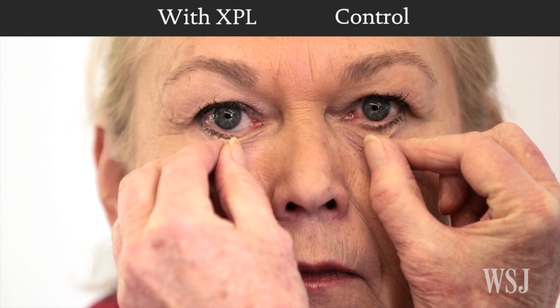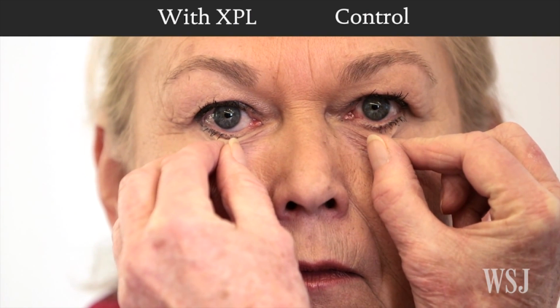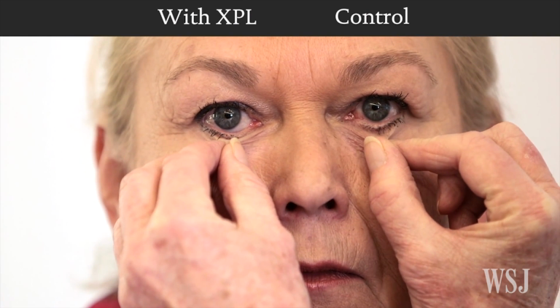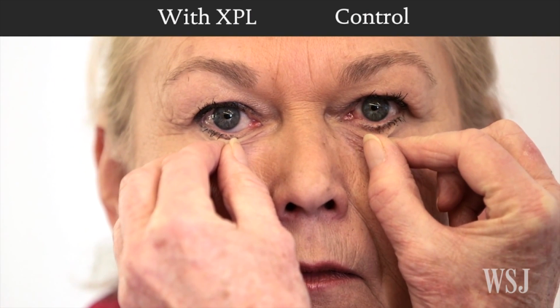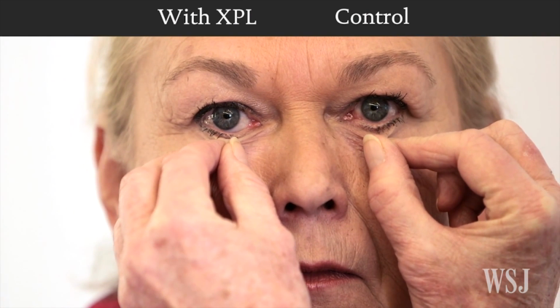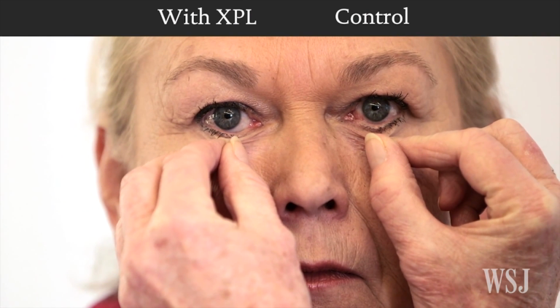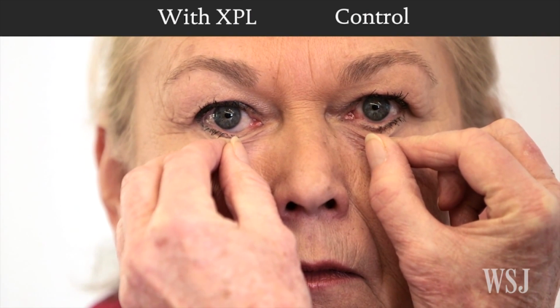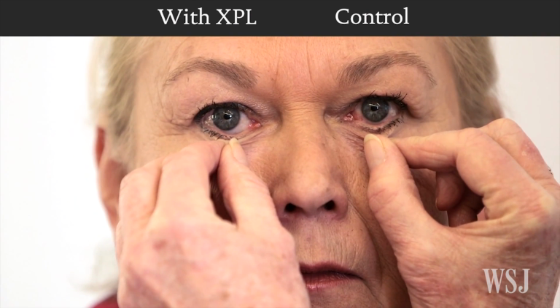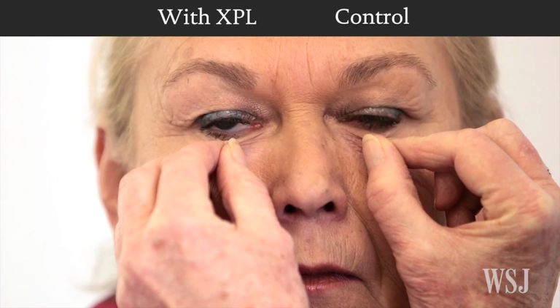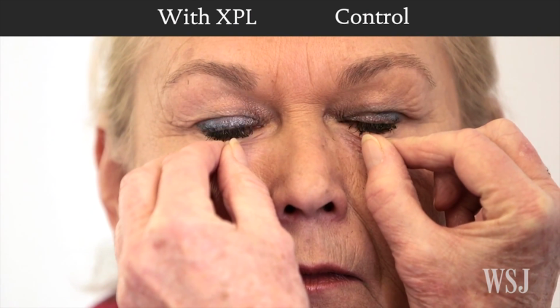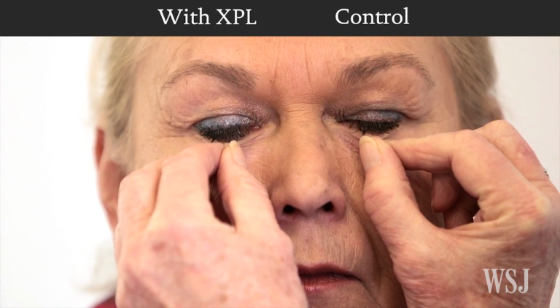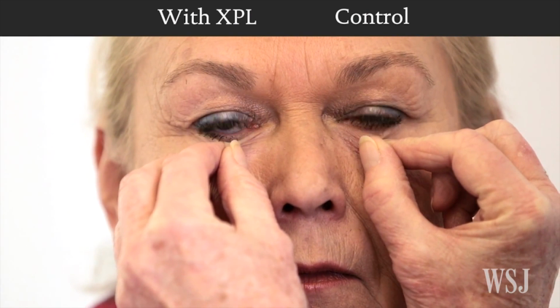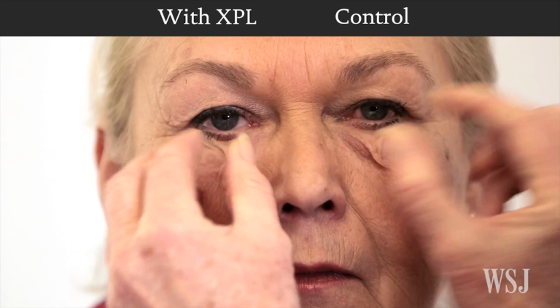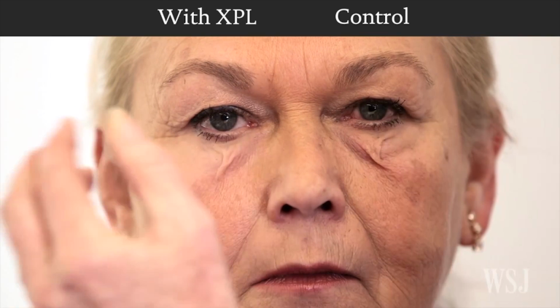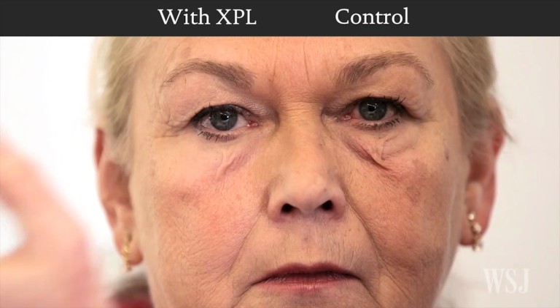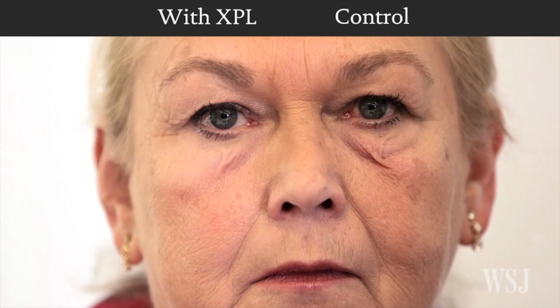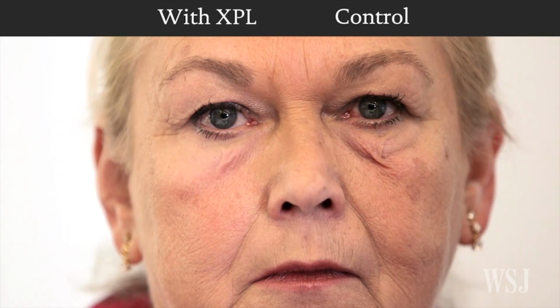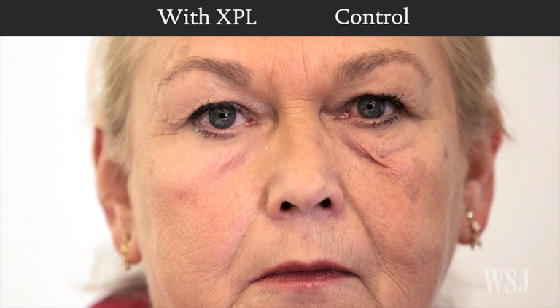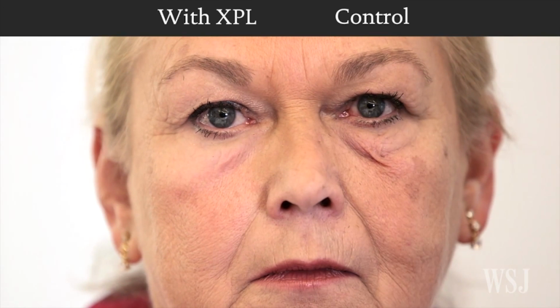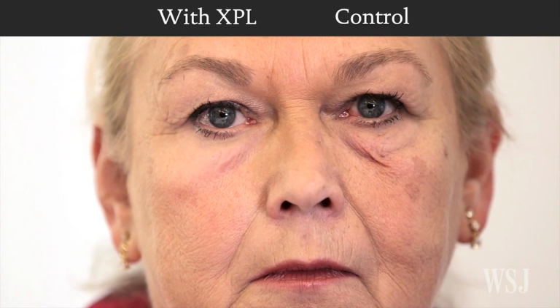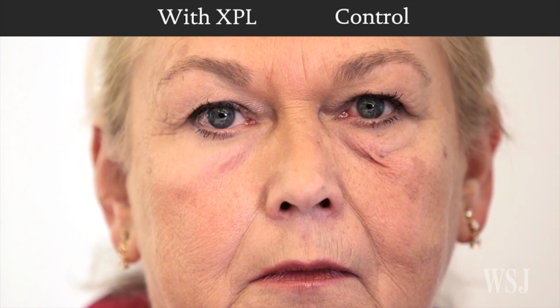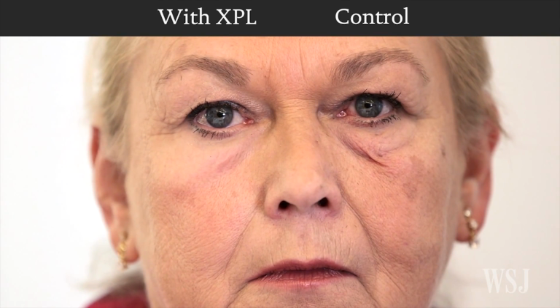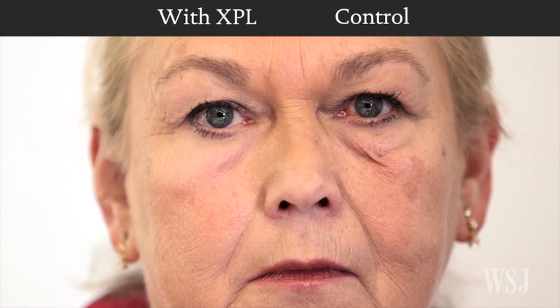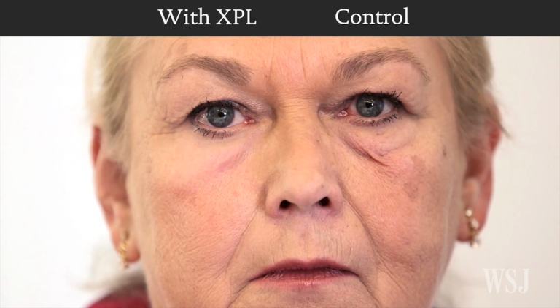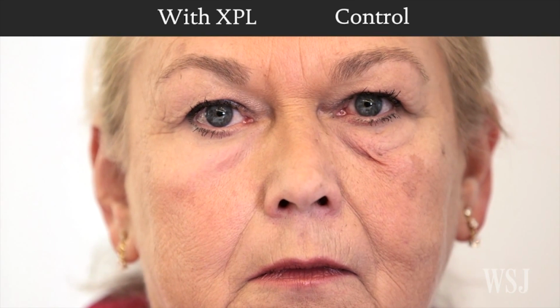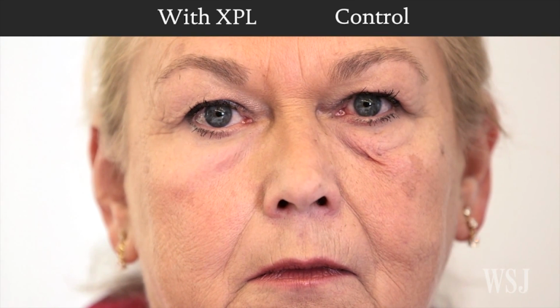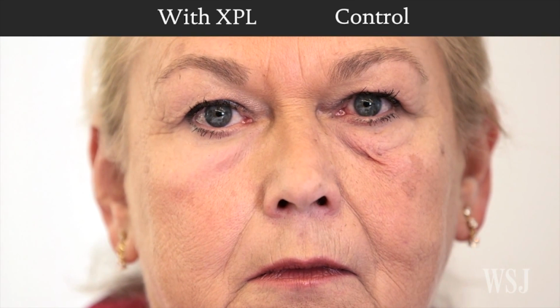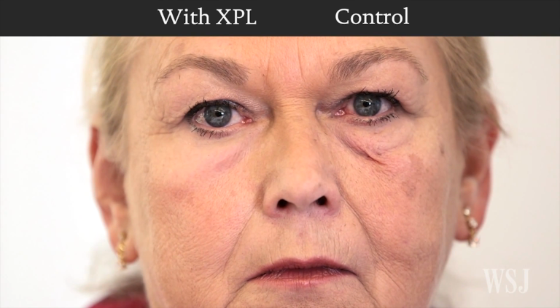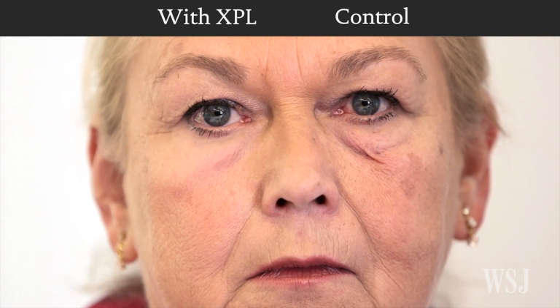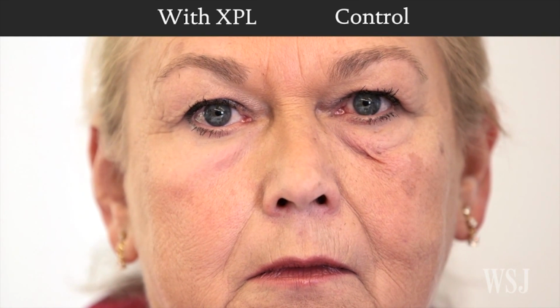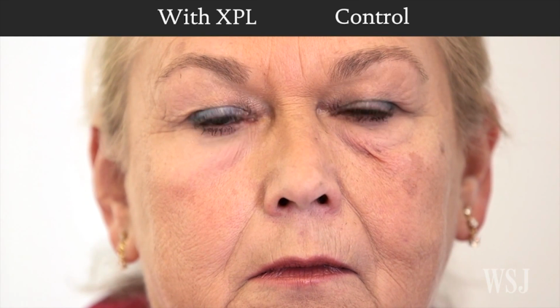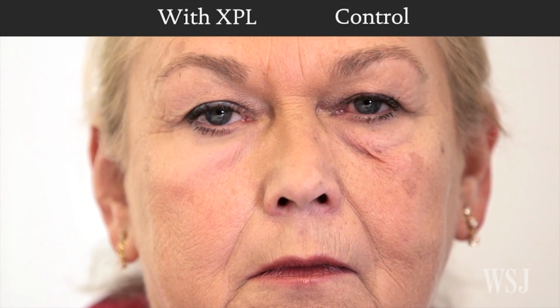XPL was applied to eye bags. It tightened the skin, and the effect lasted for about 24 hours.